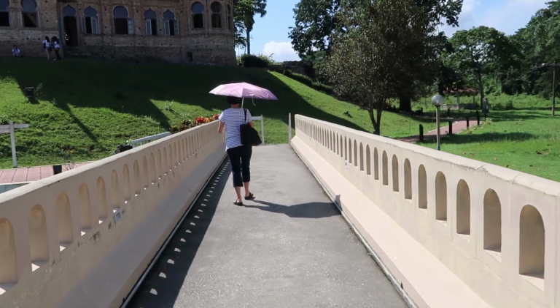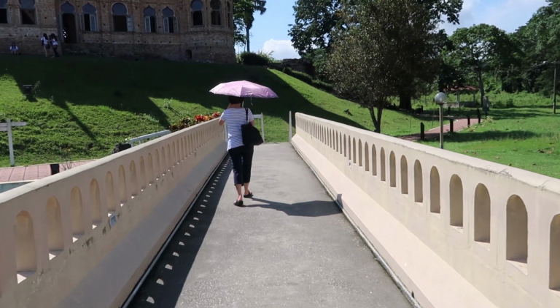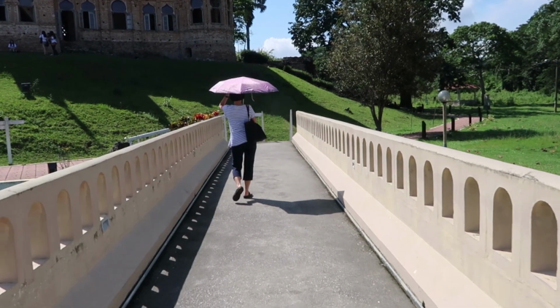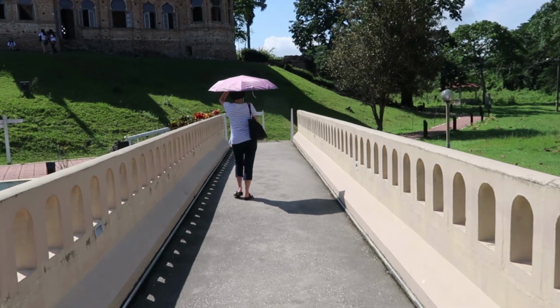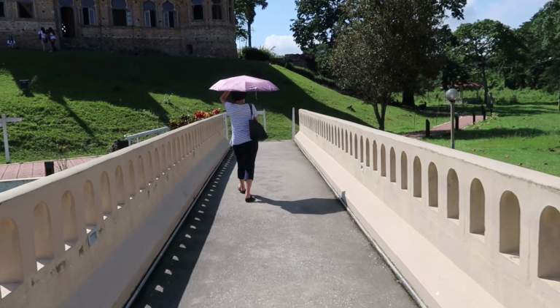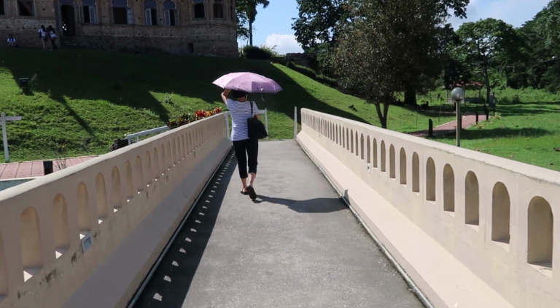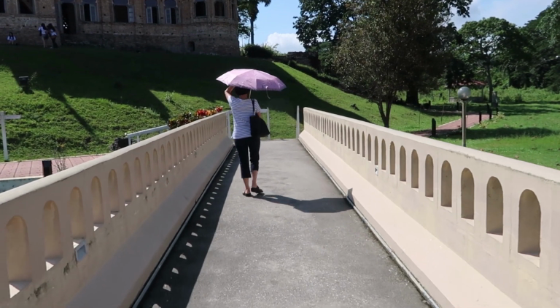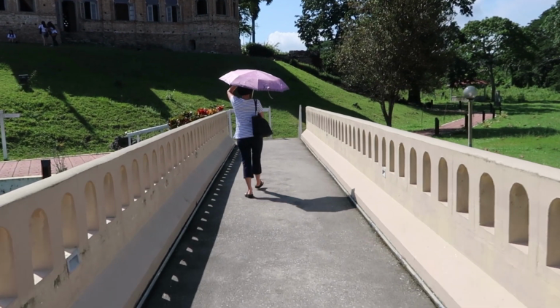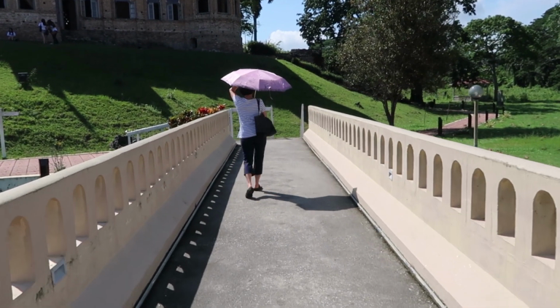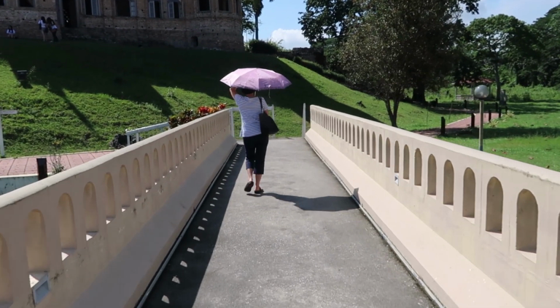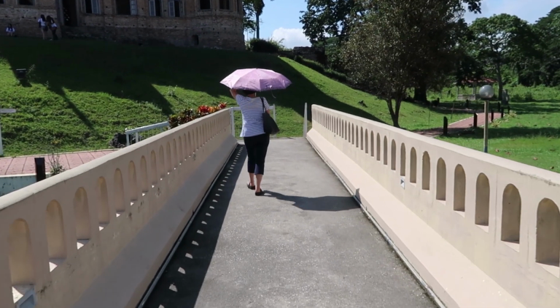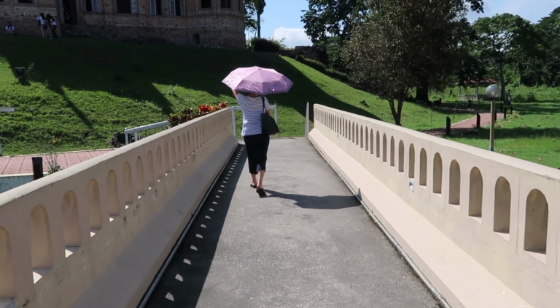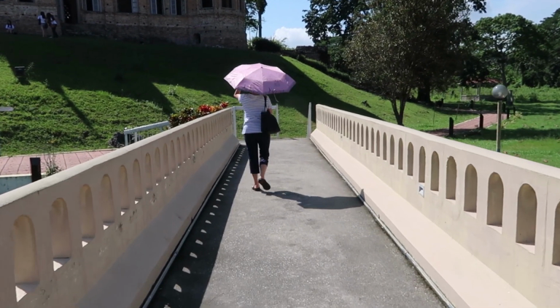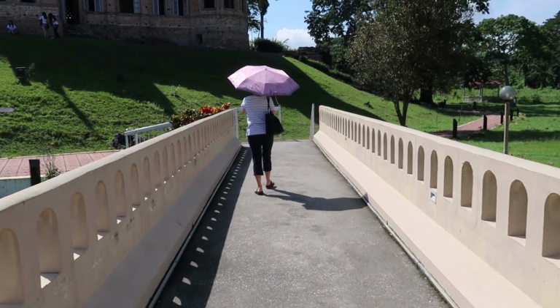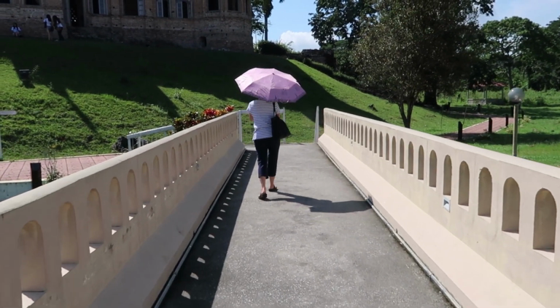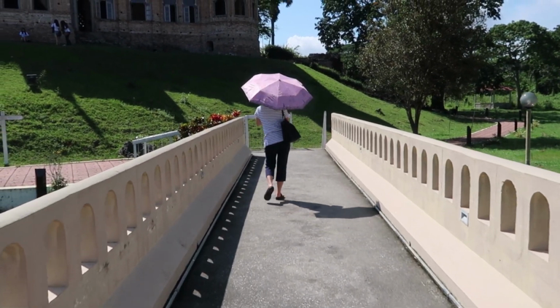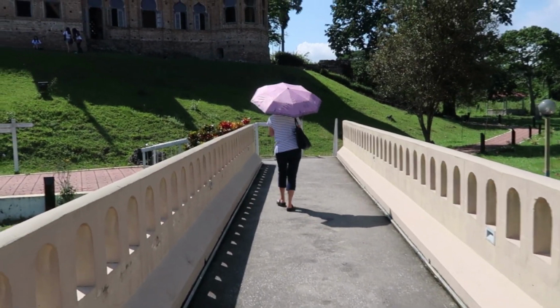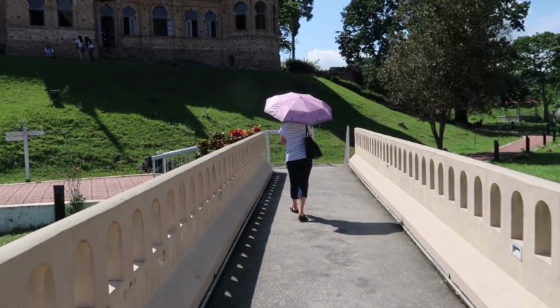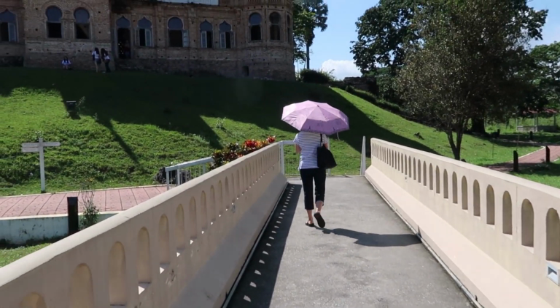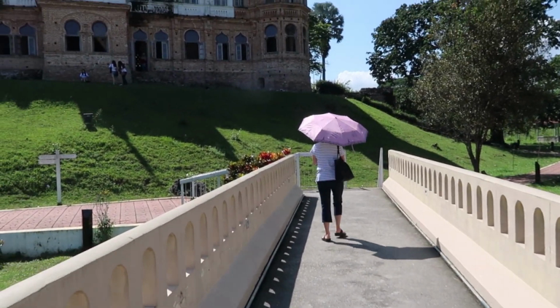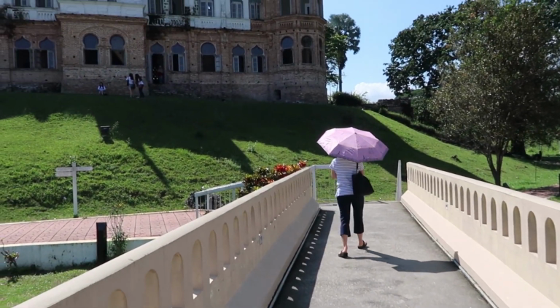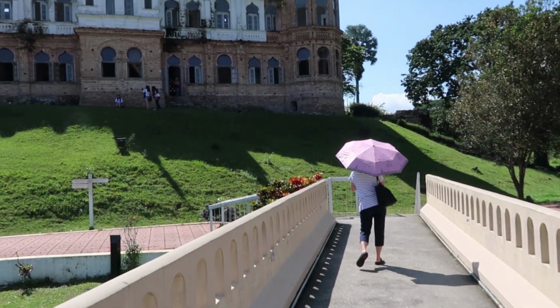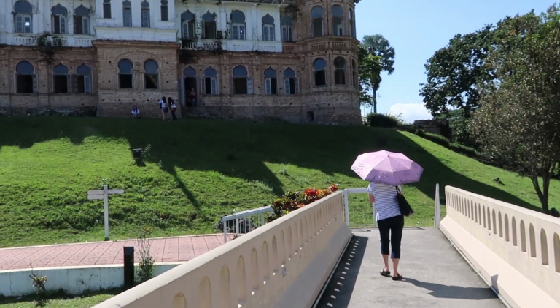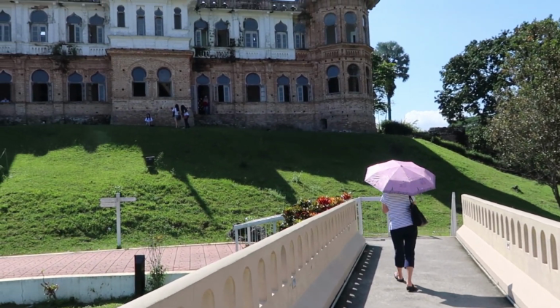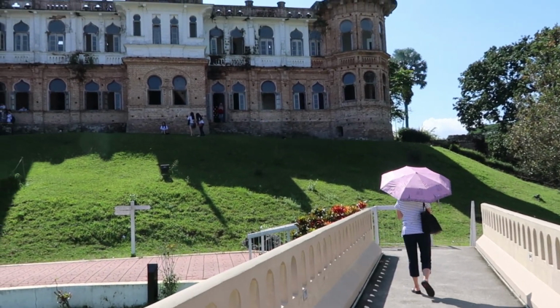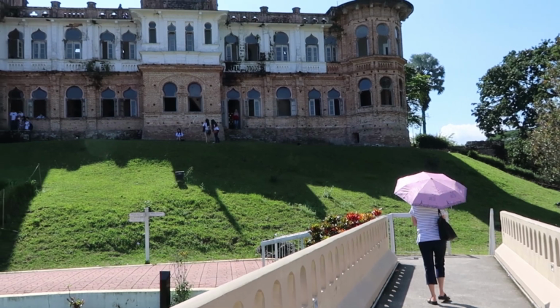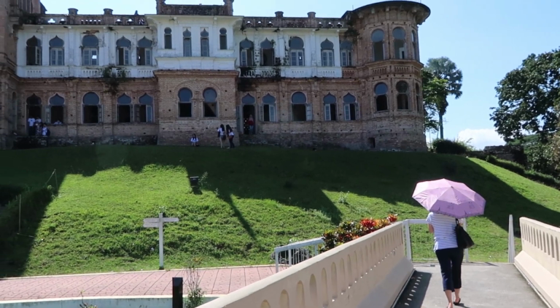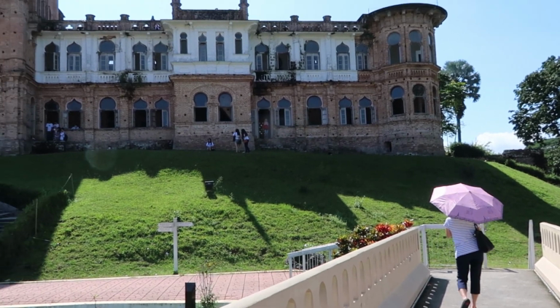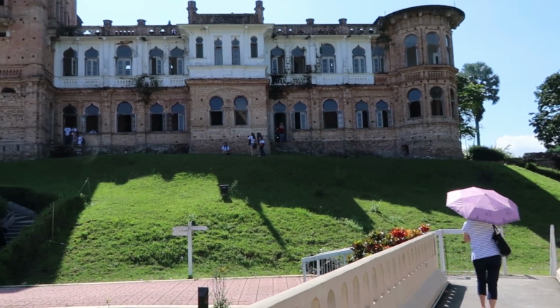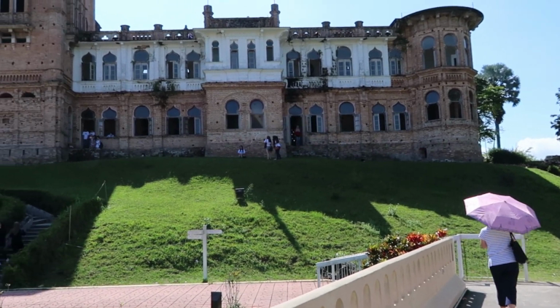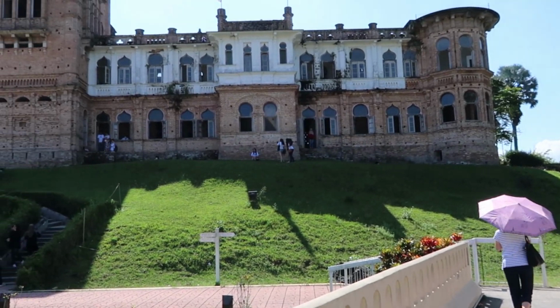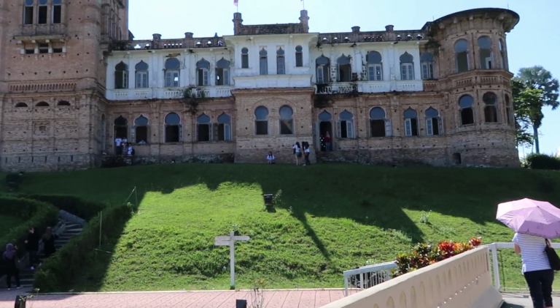Walking down this path — really nice. And look at it guys, Kelly's Castle.